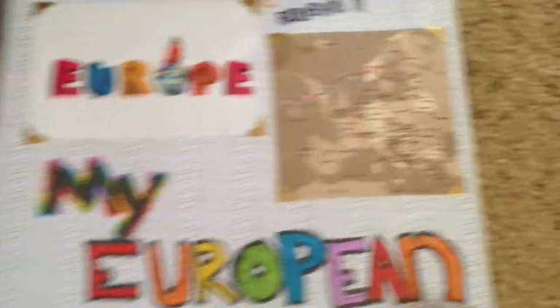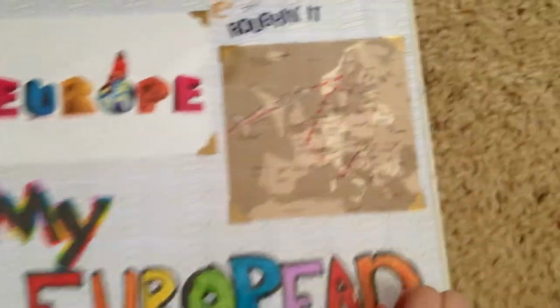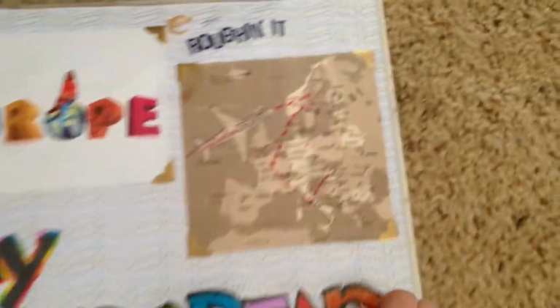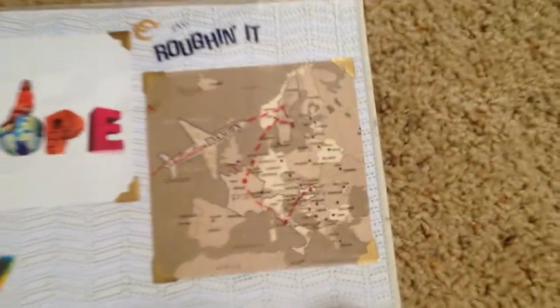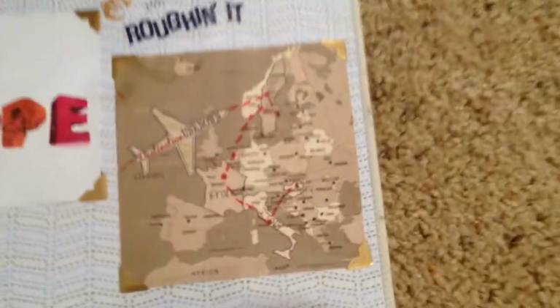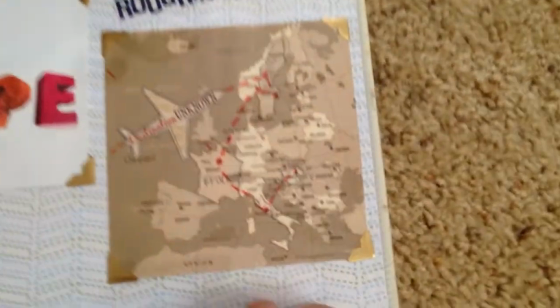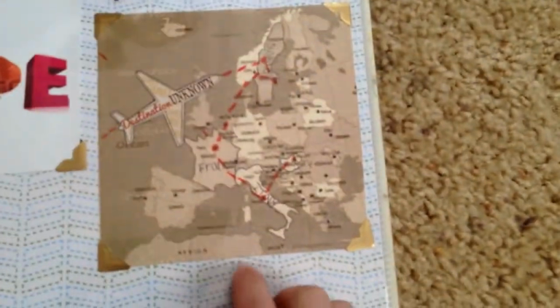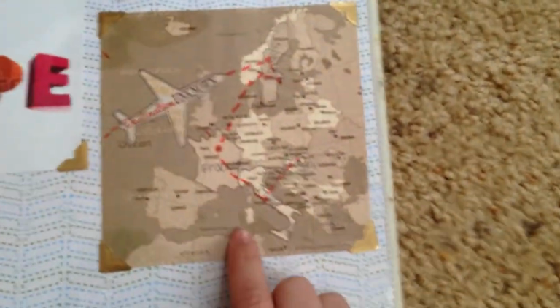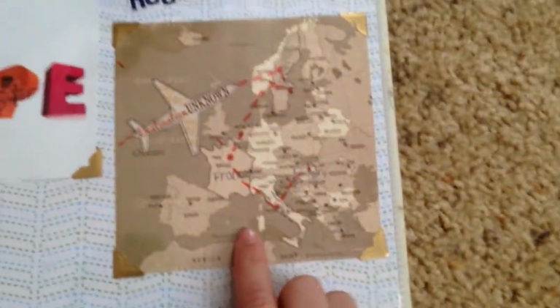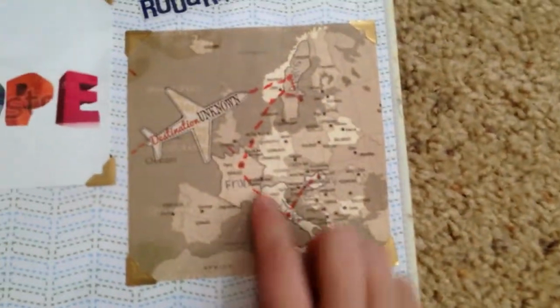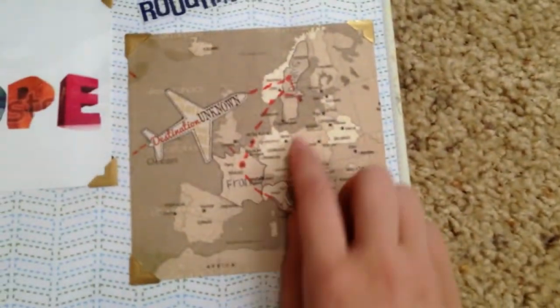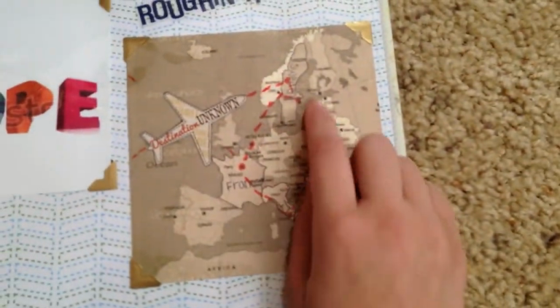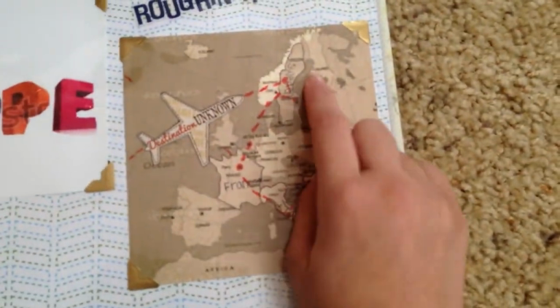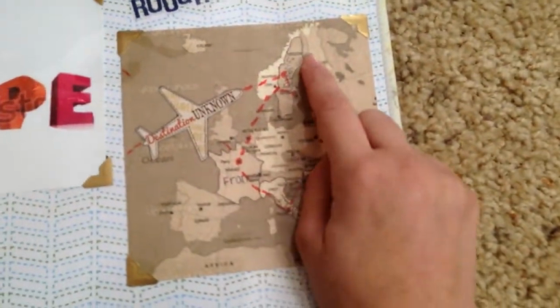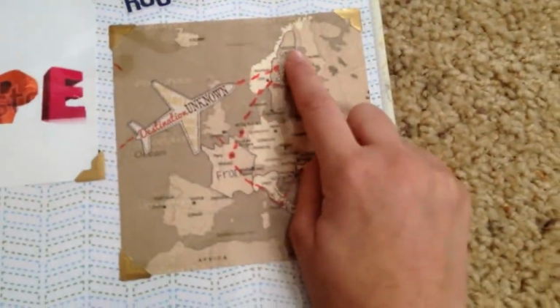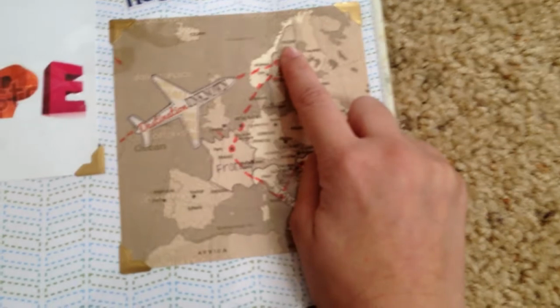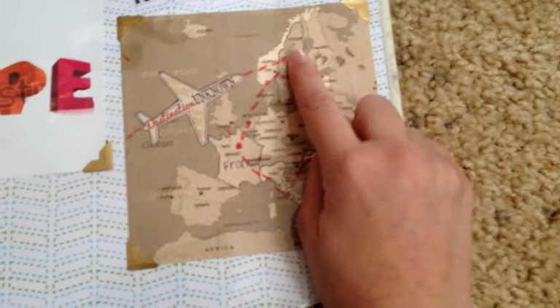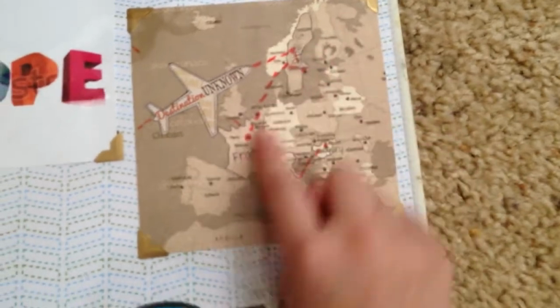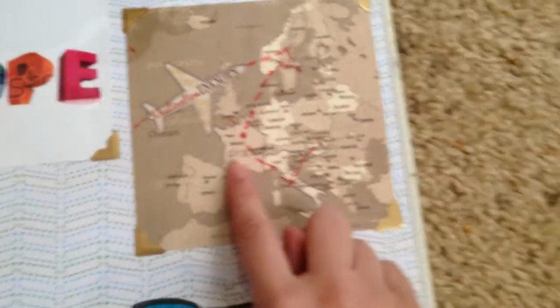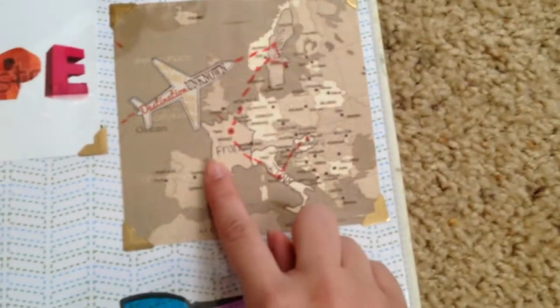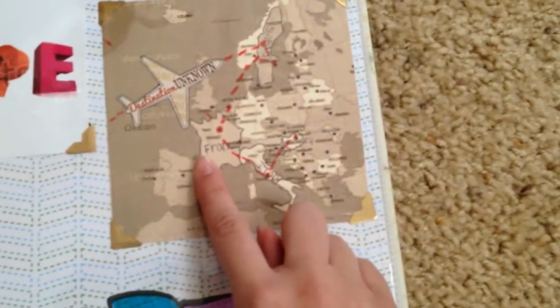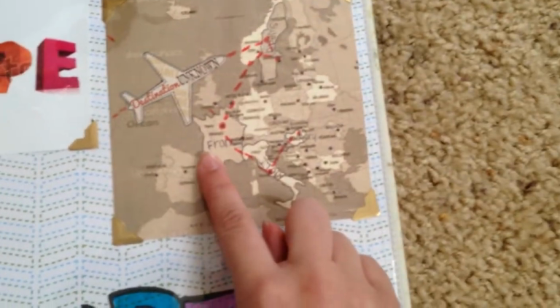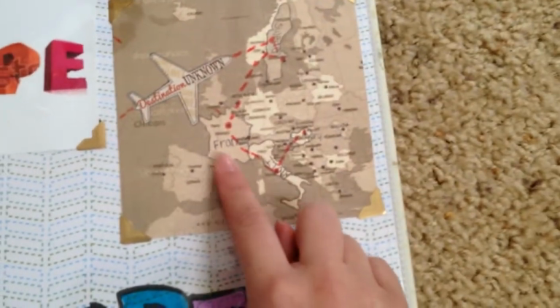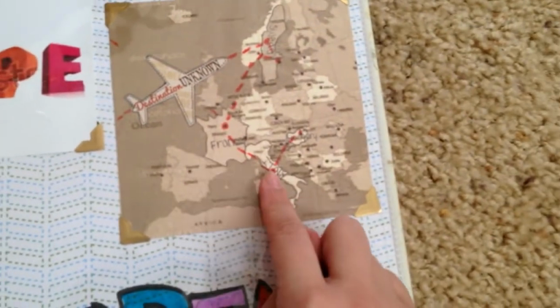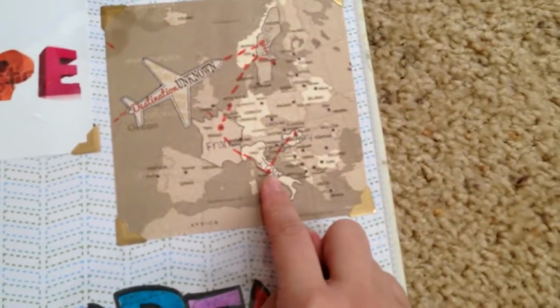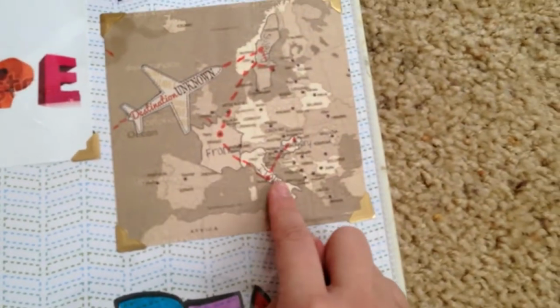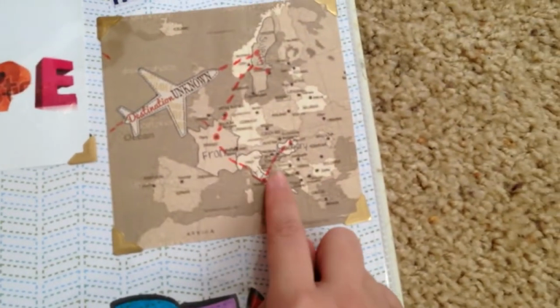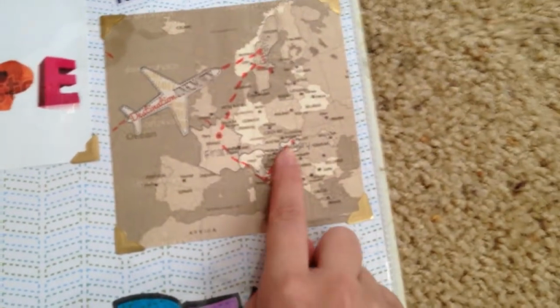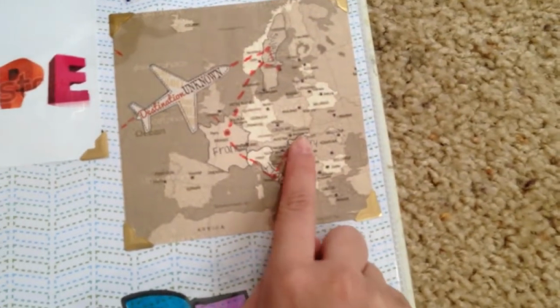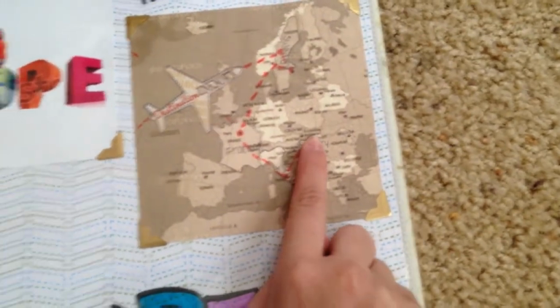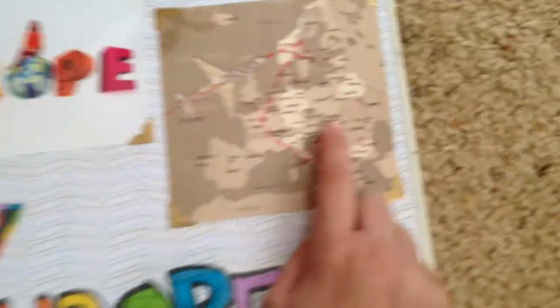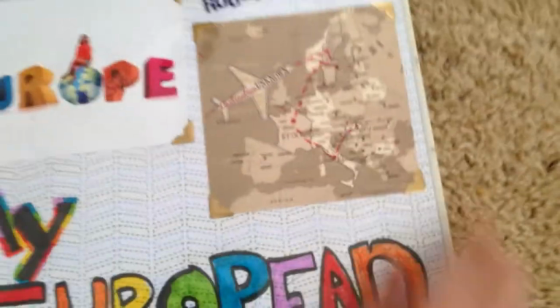The order I will be showing you my countries are Sweden, France, Italy, then Hungary.